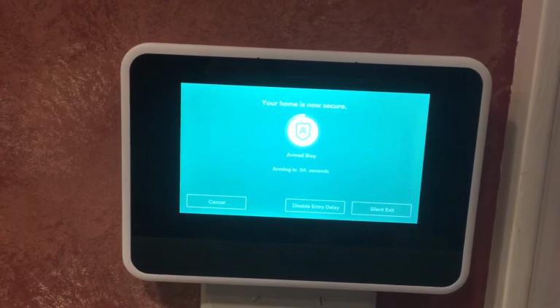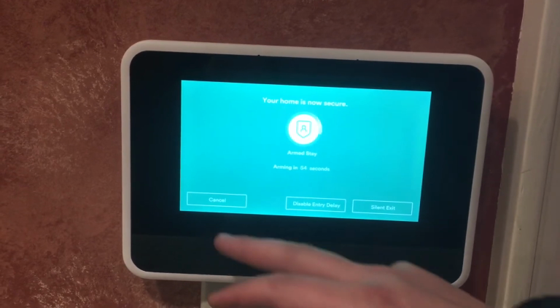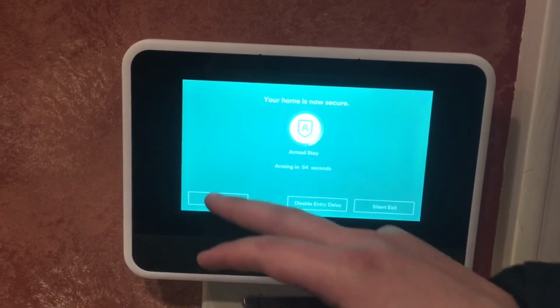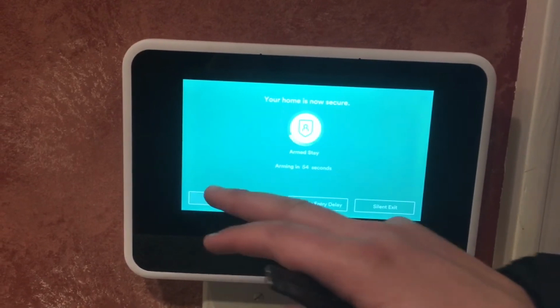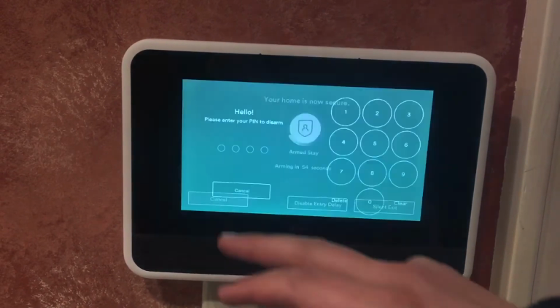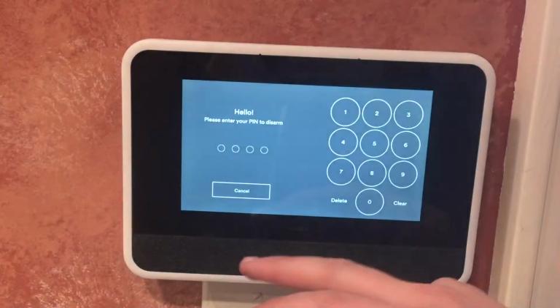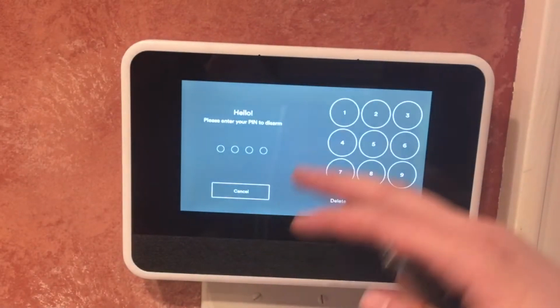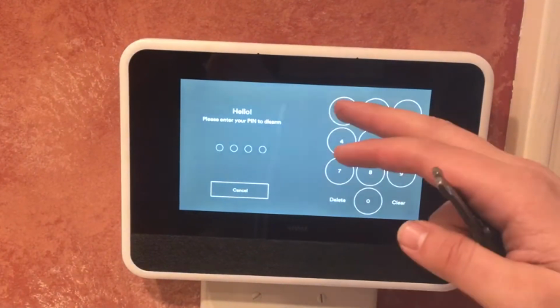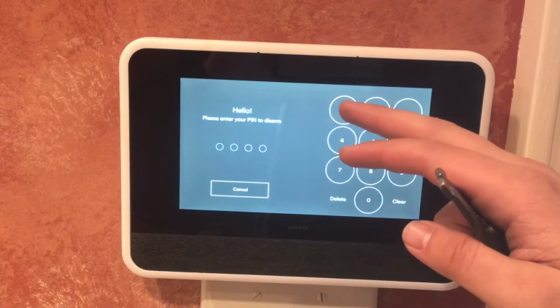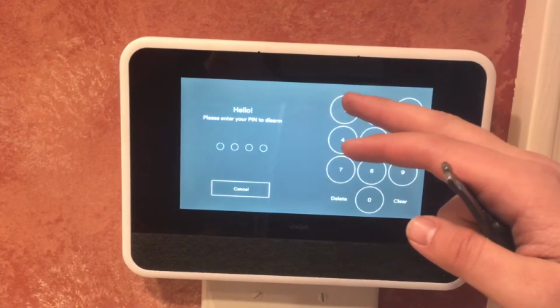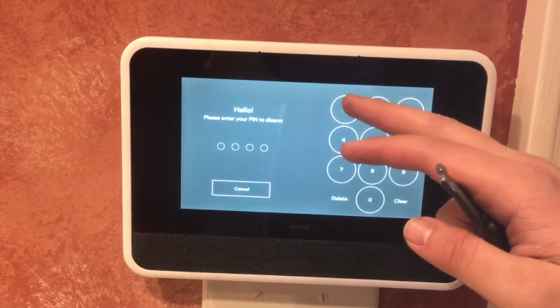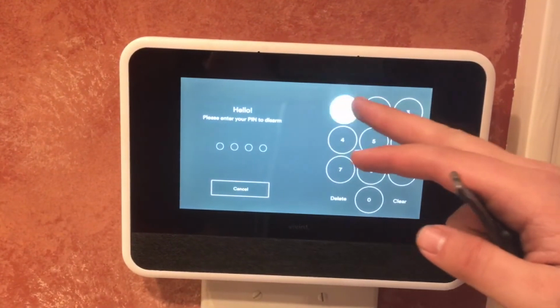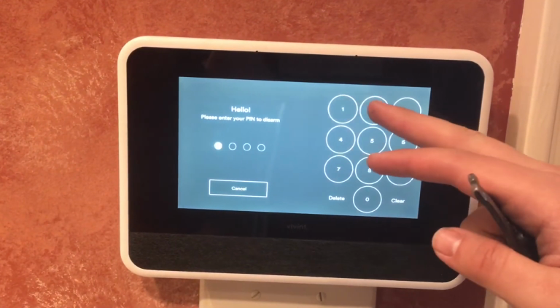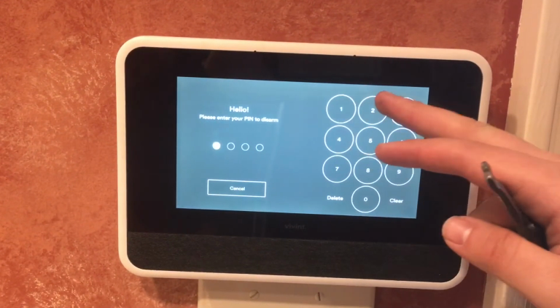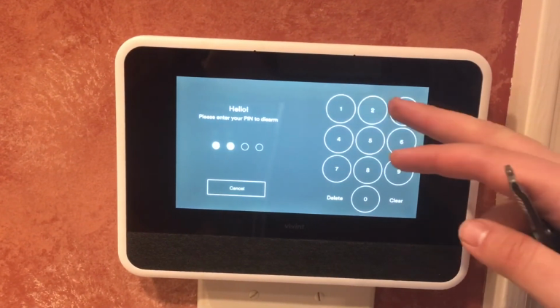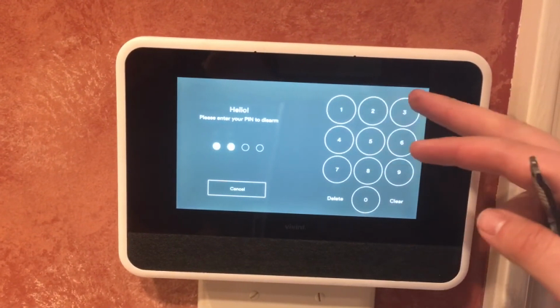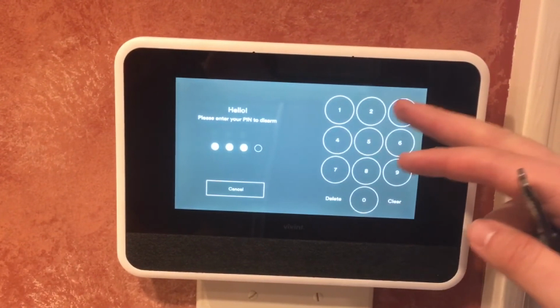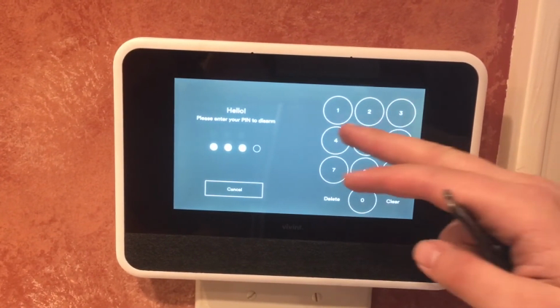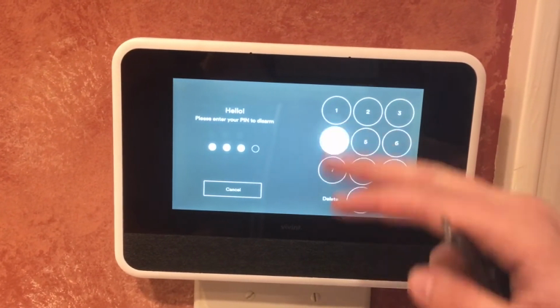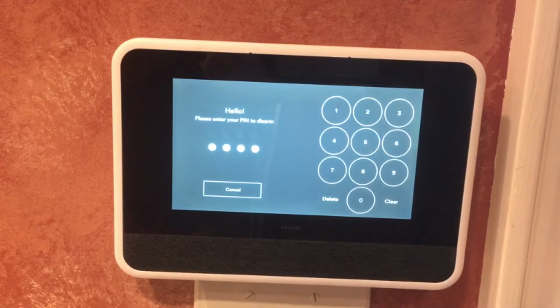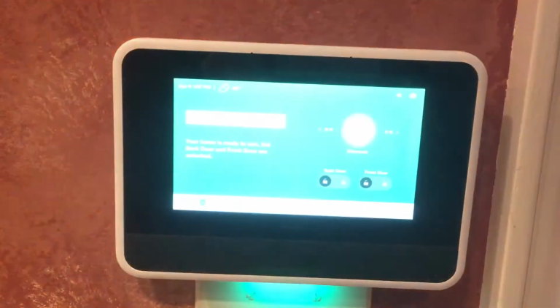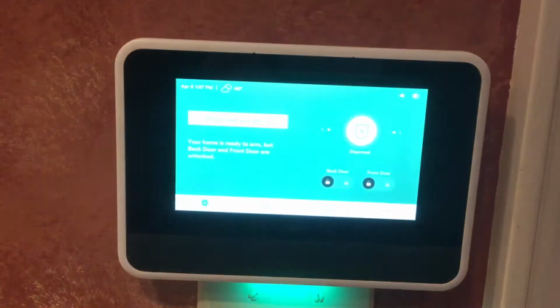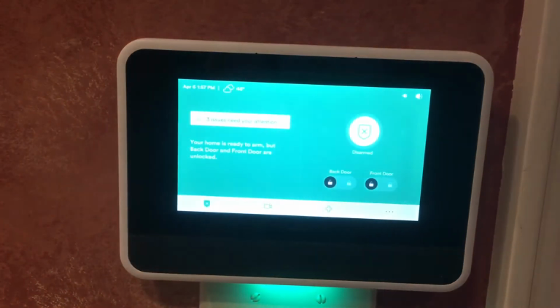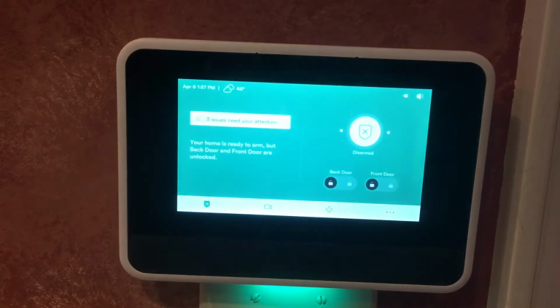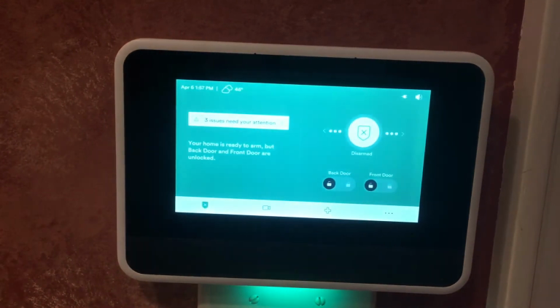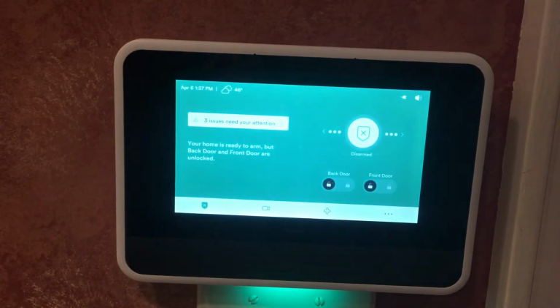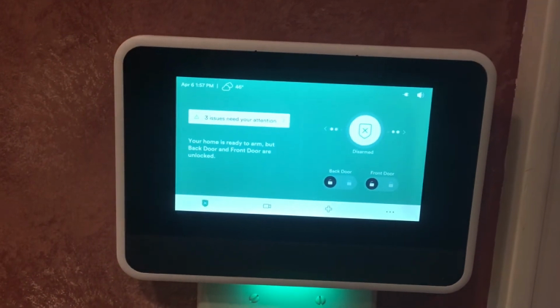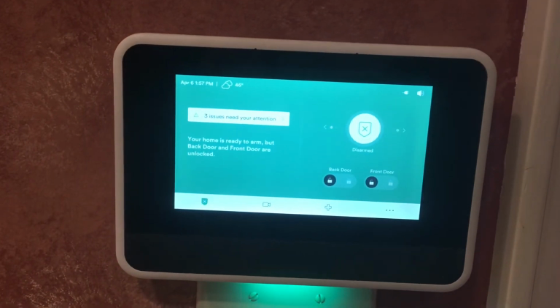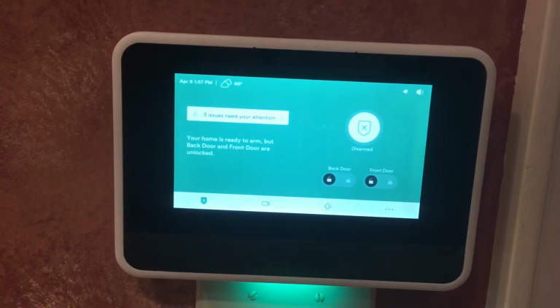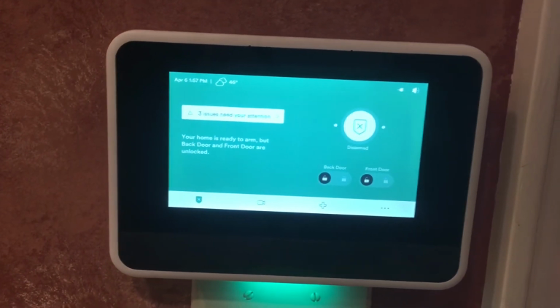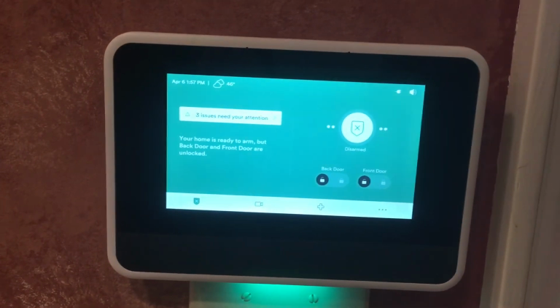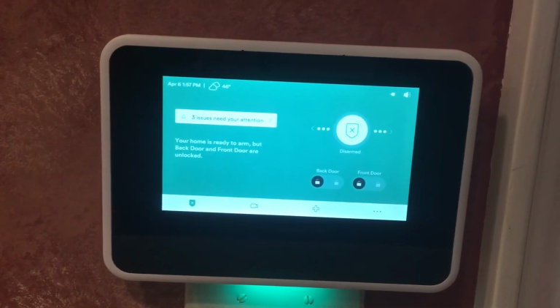If I come through a door once it's armed, I'm going to enter the code. Right now it's just 1-2-3-4 — I'm going to change that.